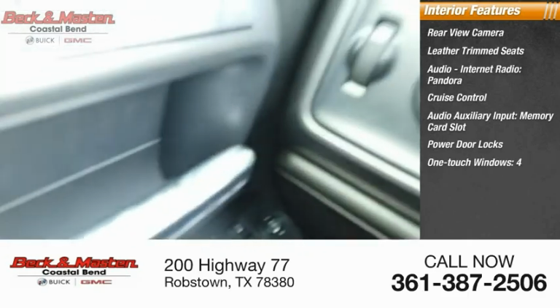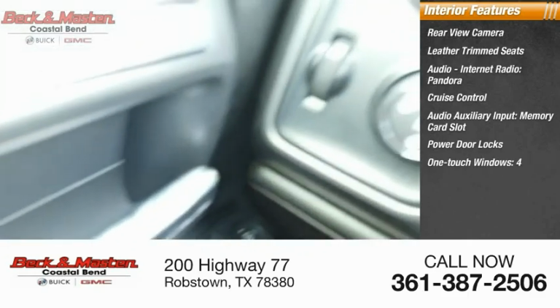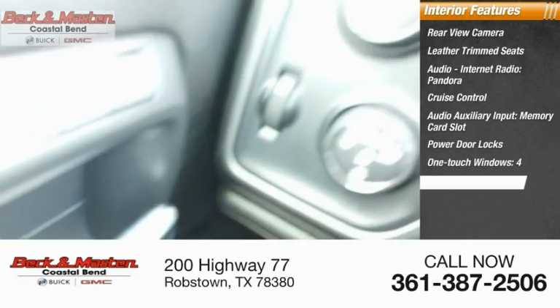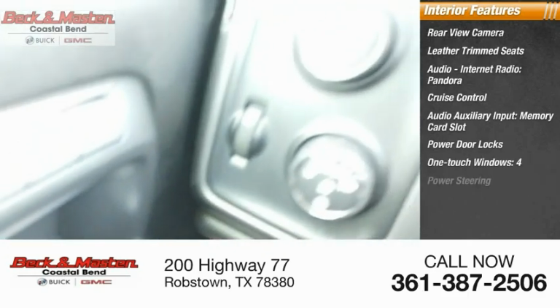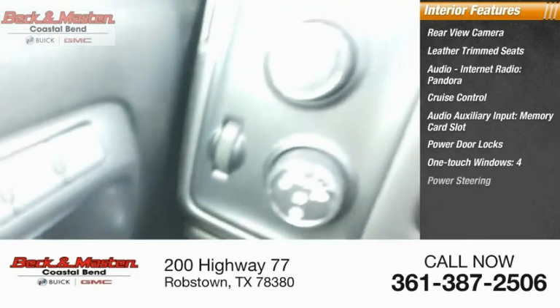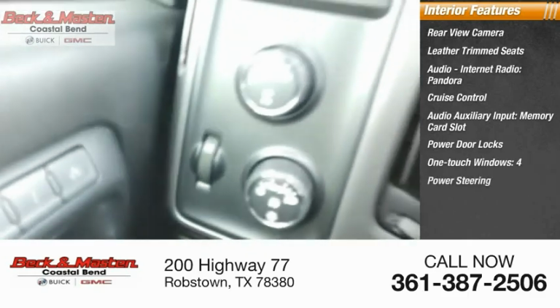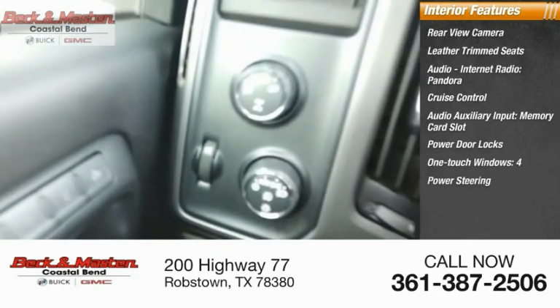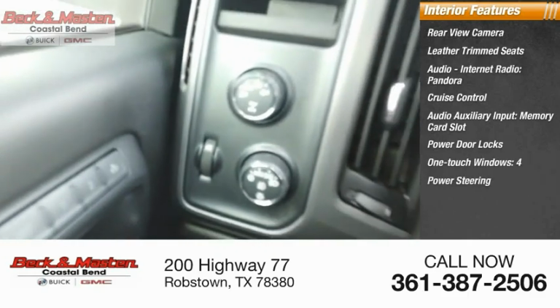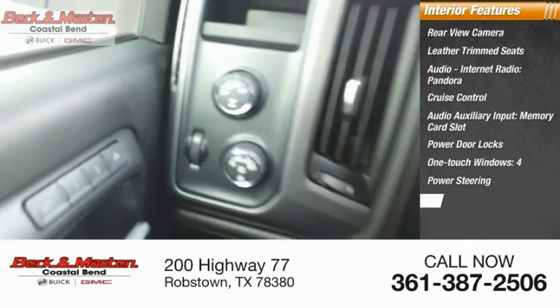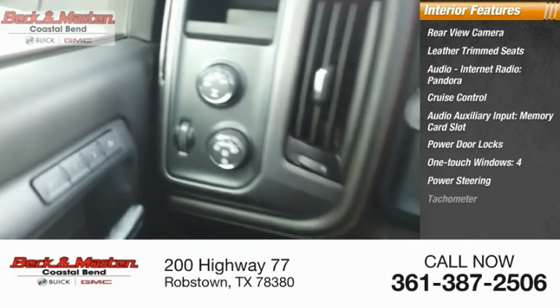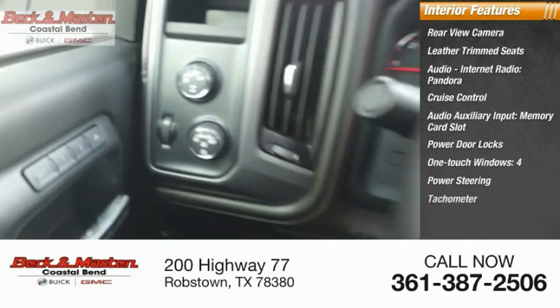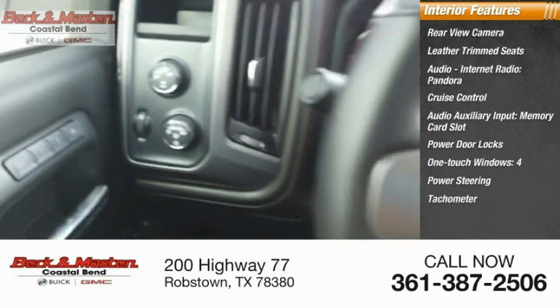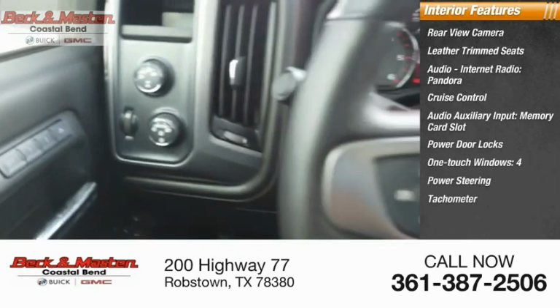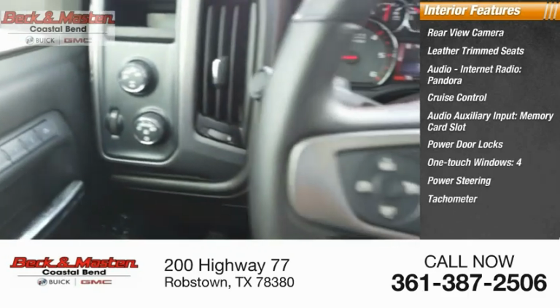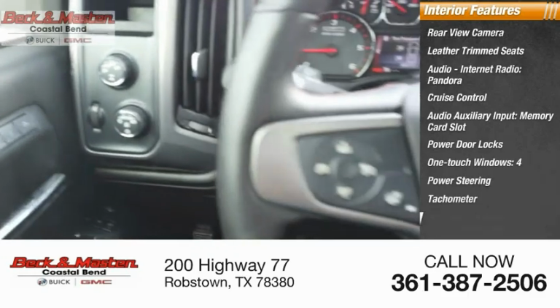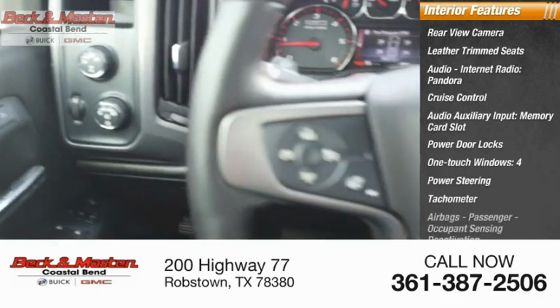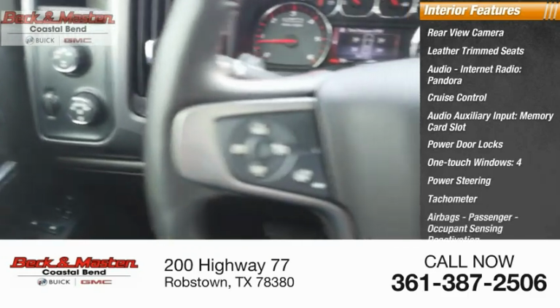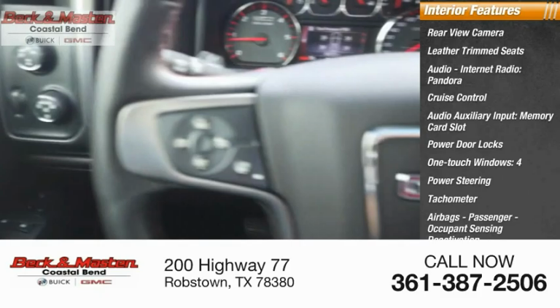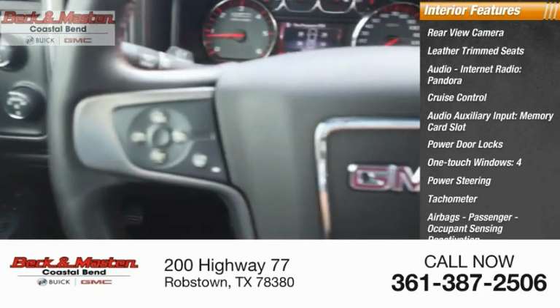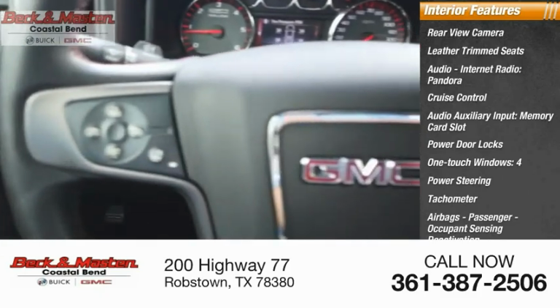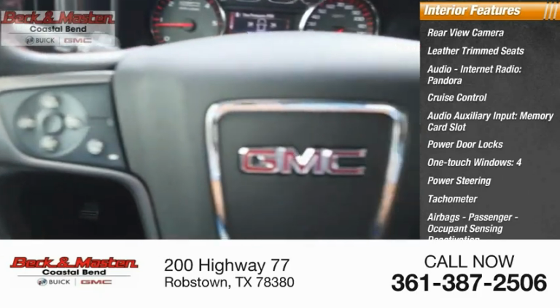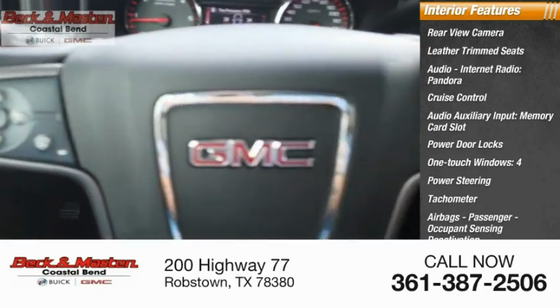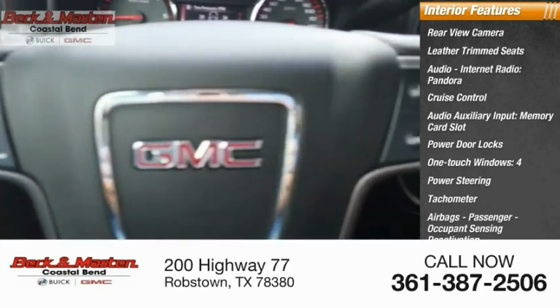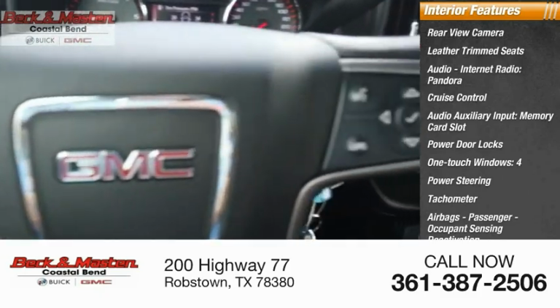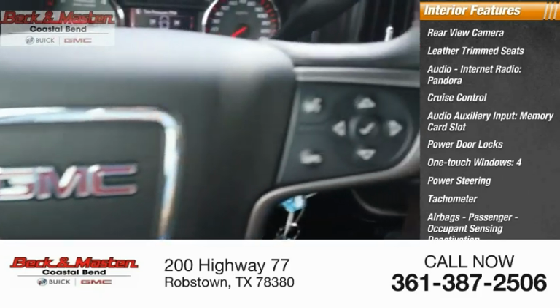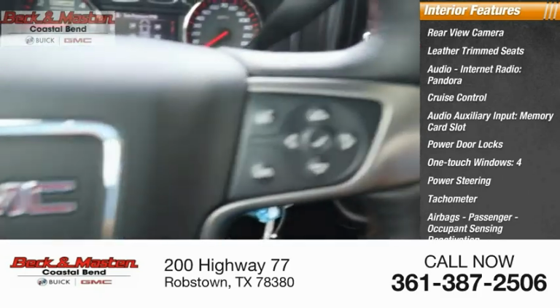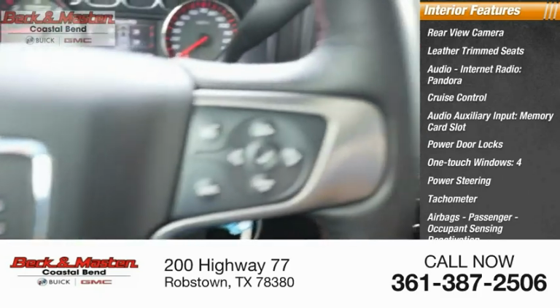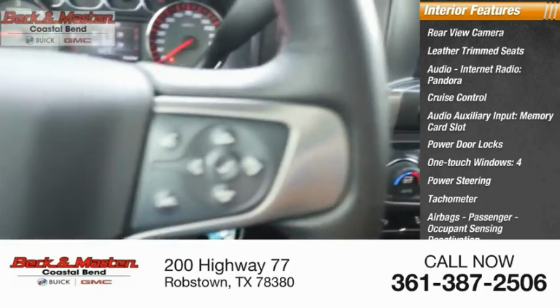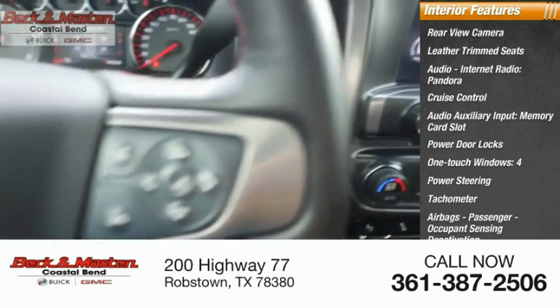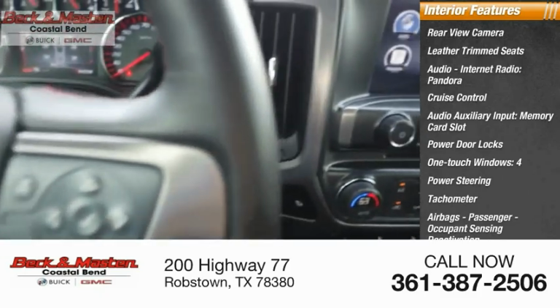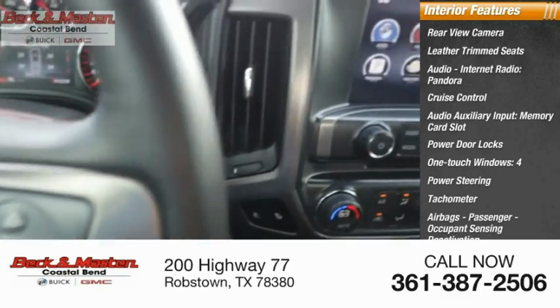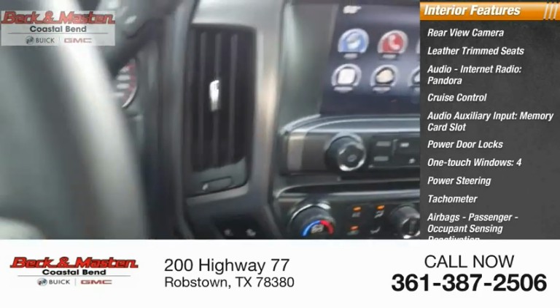Power steering, tachometer, airbags with passenger occupant sensing deactivation.